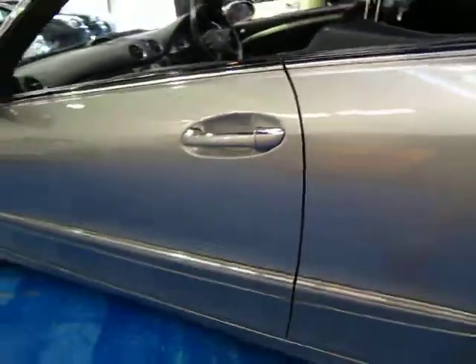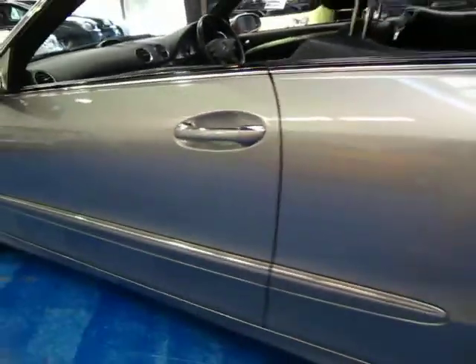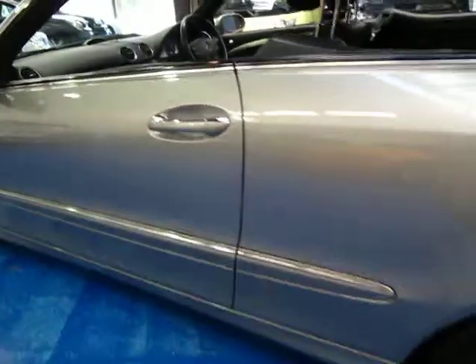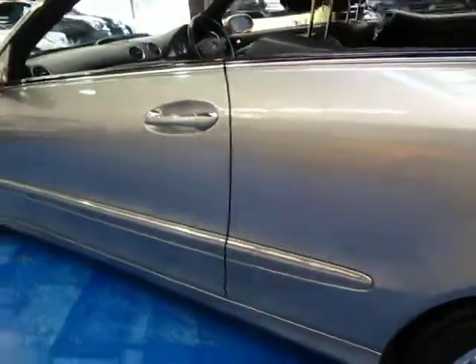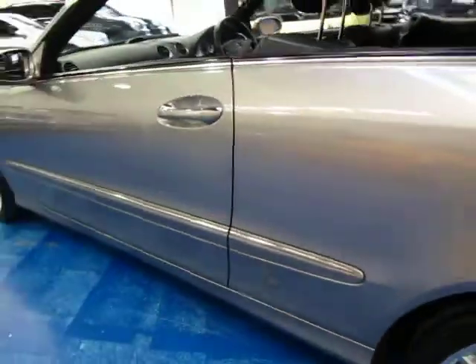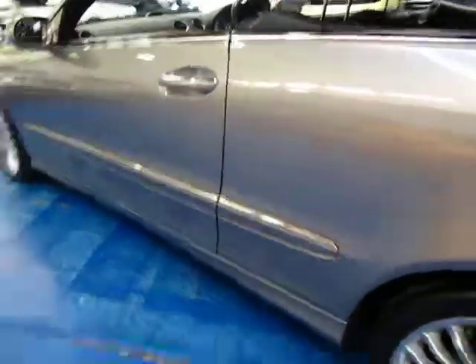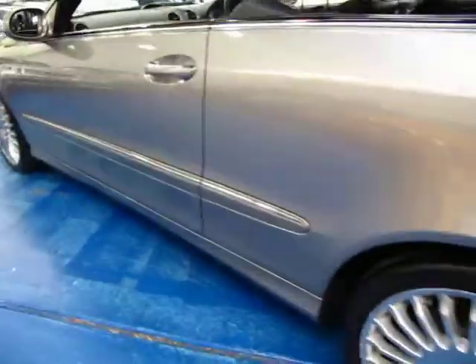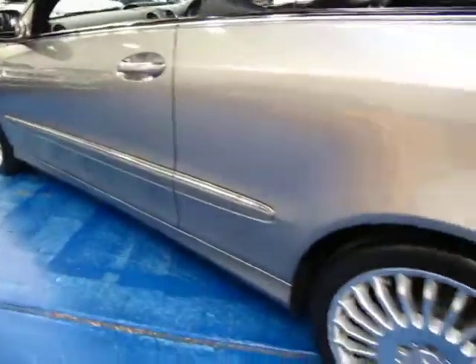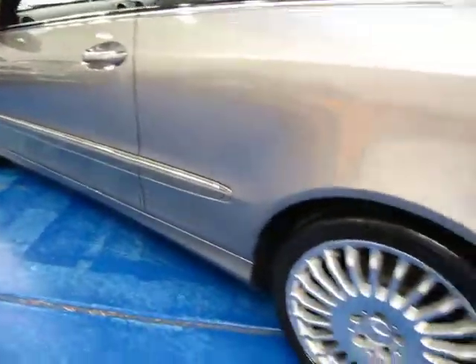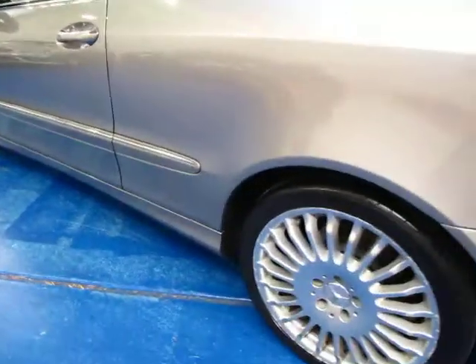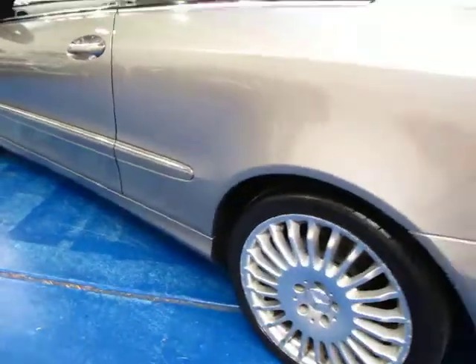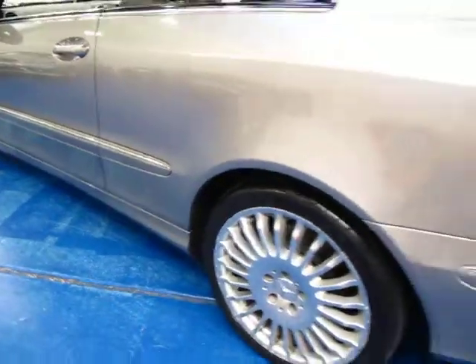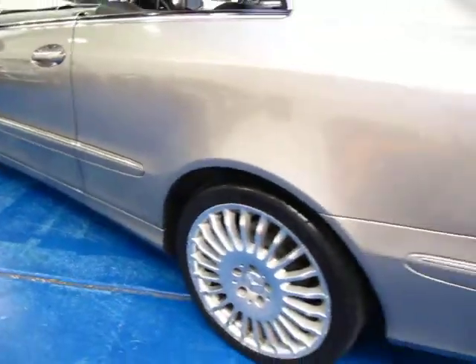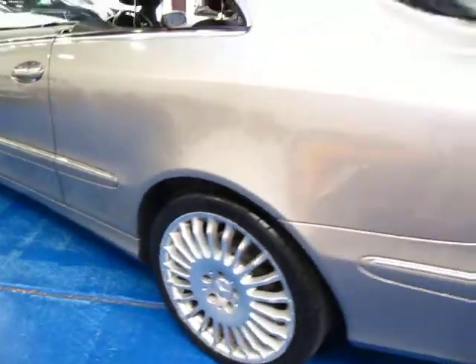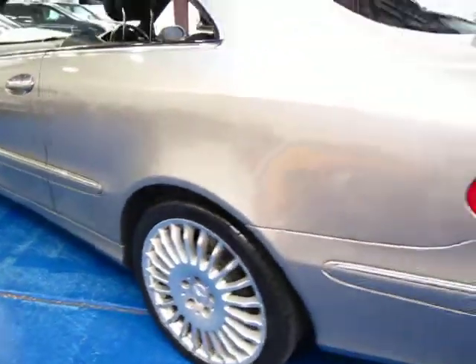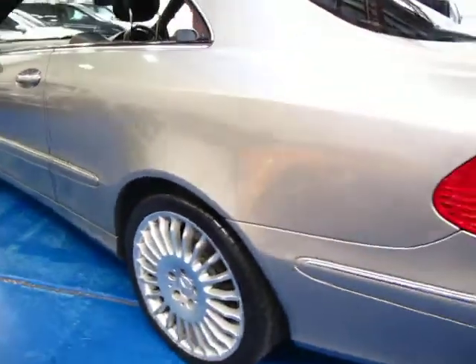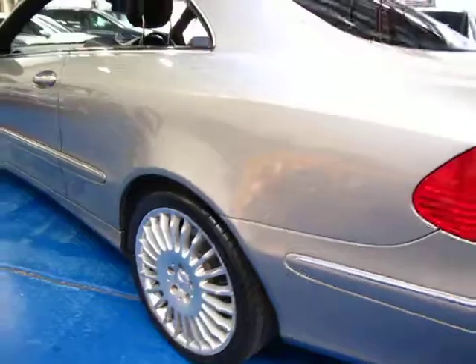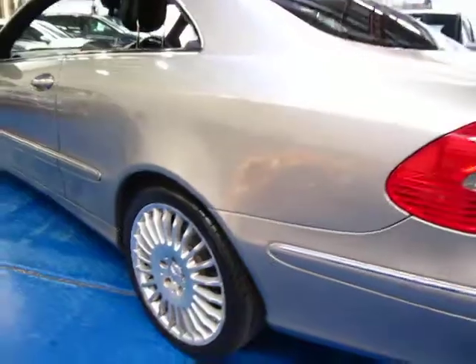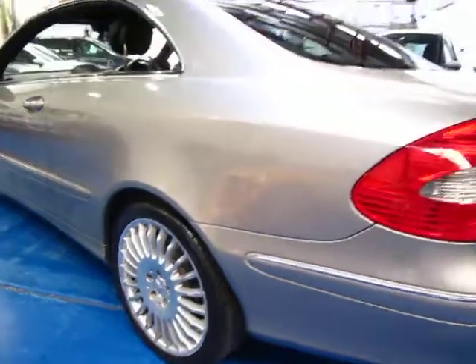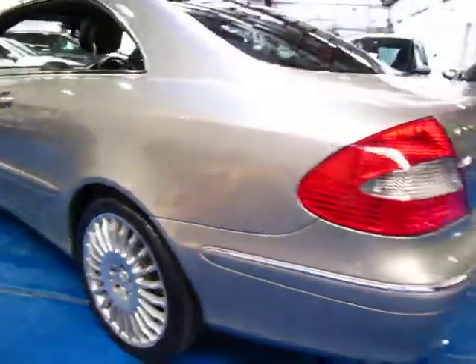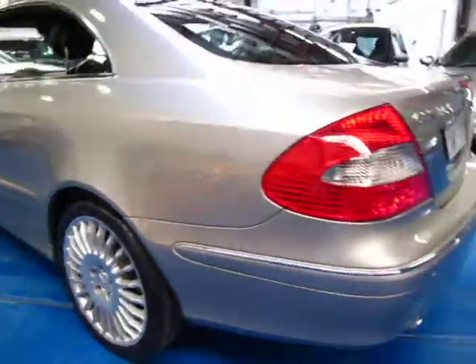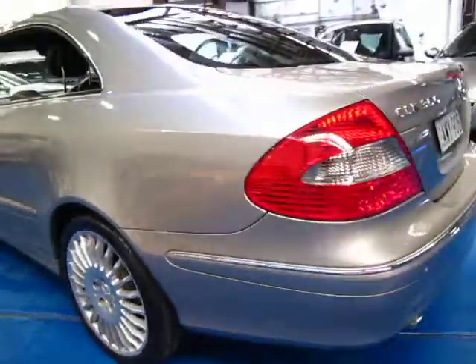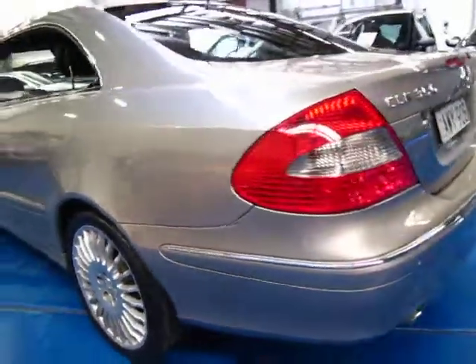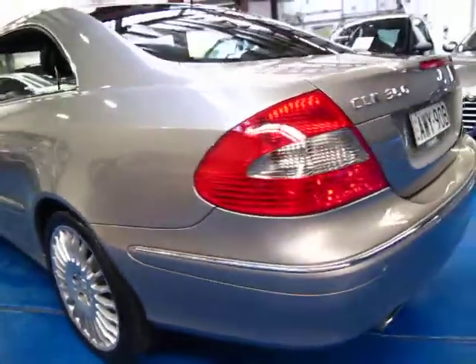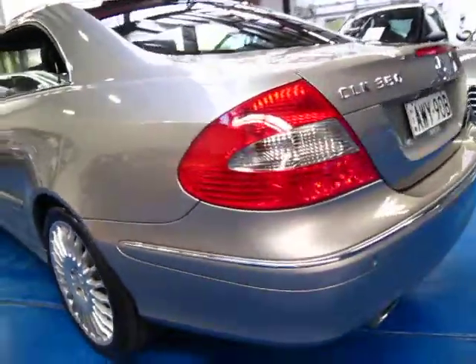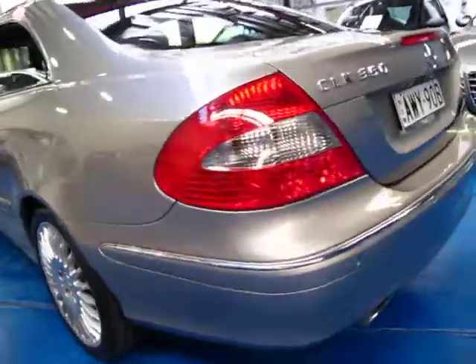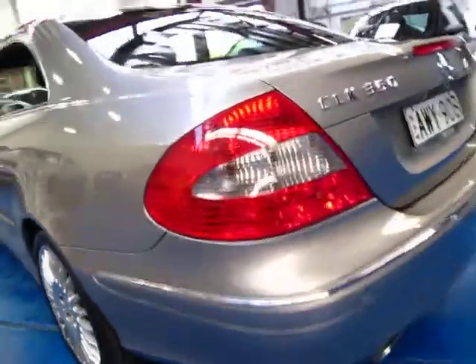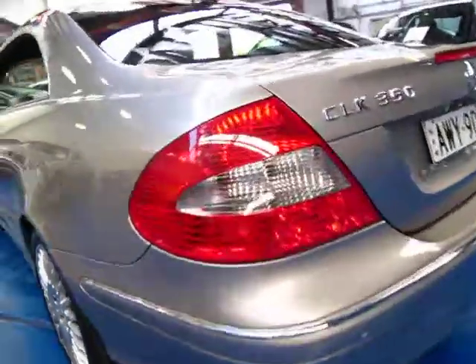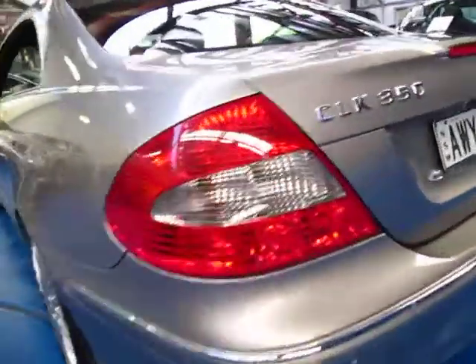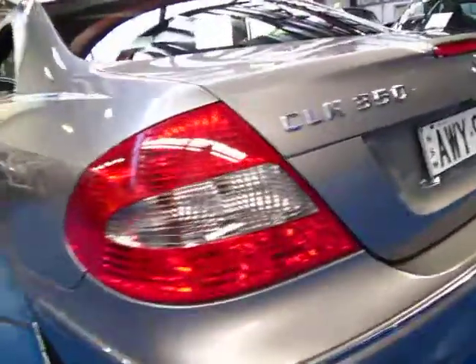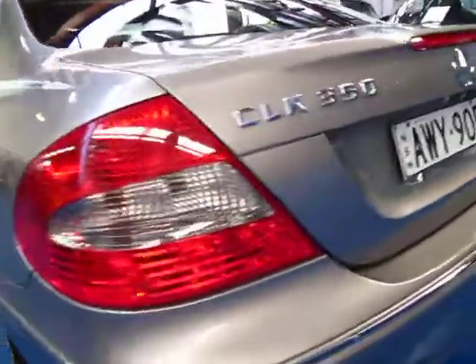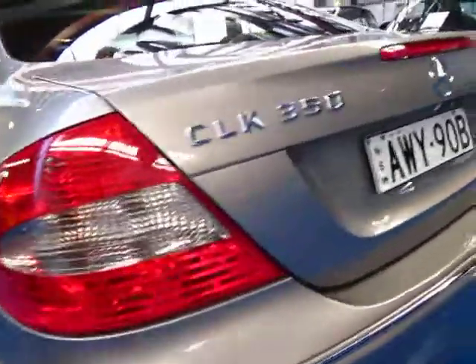It's got a beautiful set of Mercedes-Benz alloy wheels. You can see it's the updated model by the look of the tail lights.